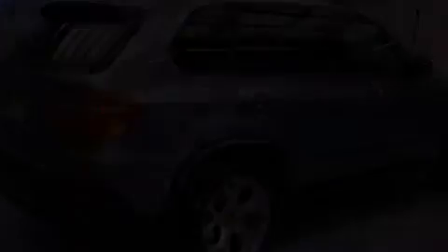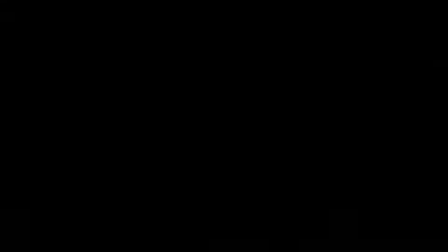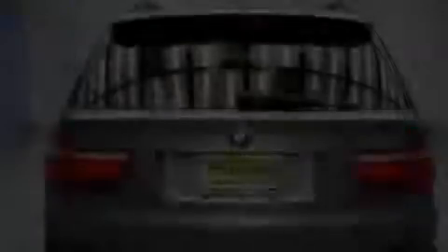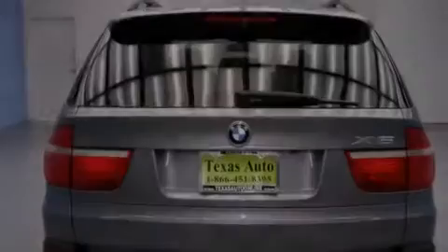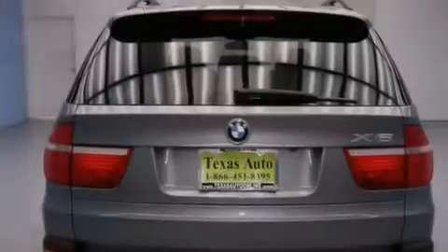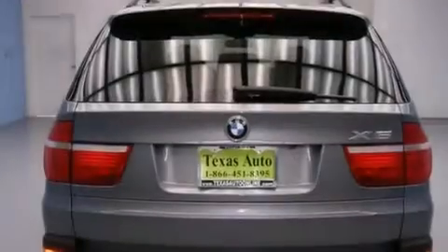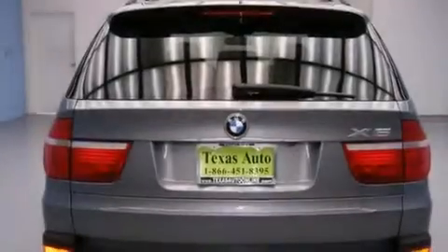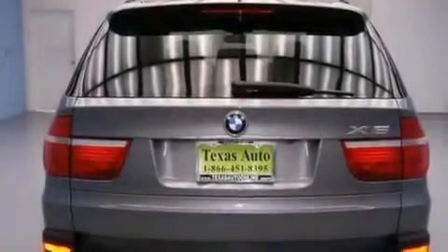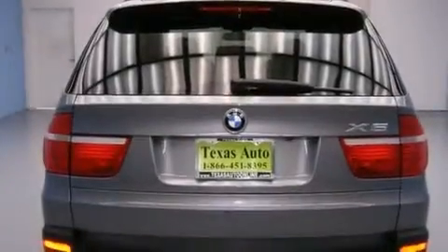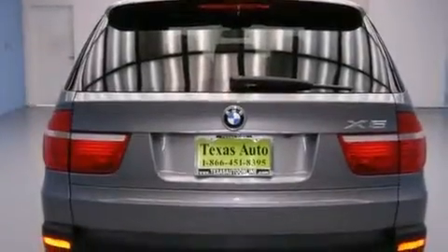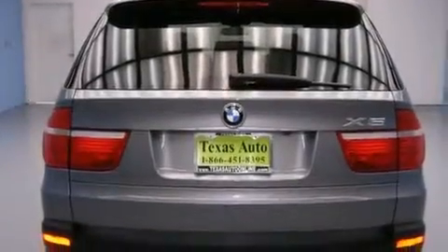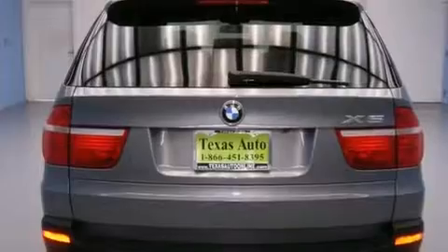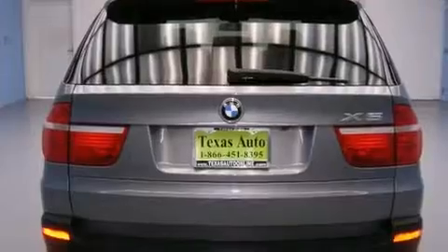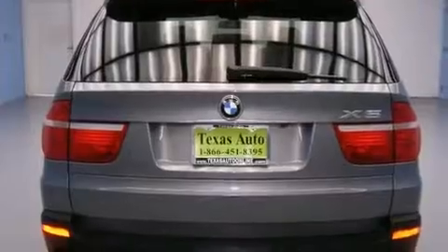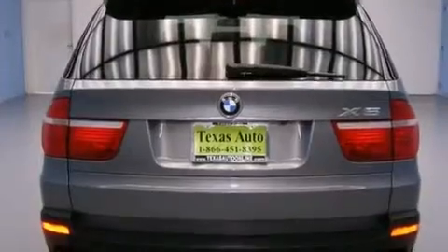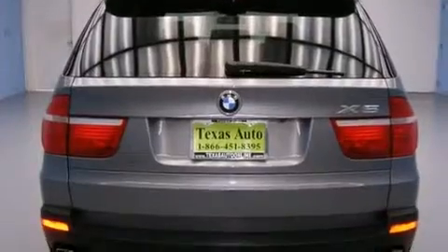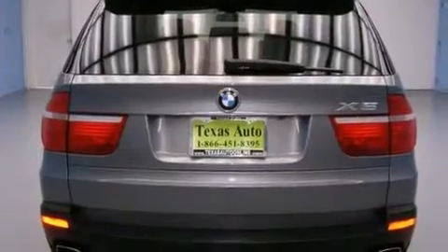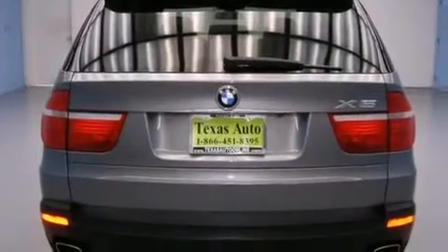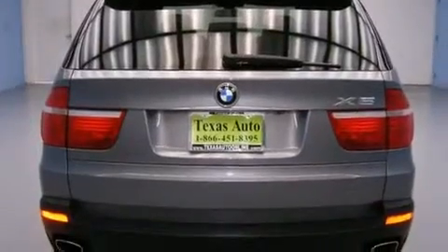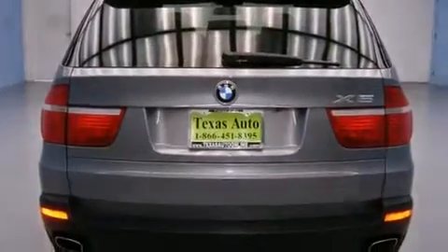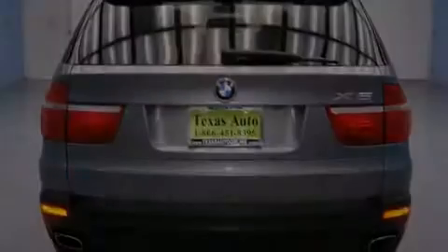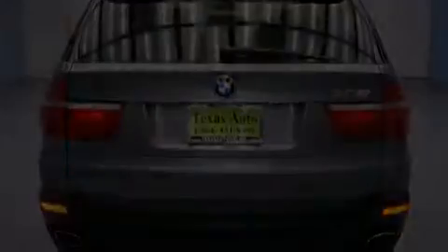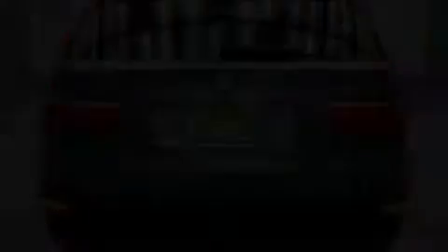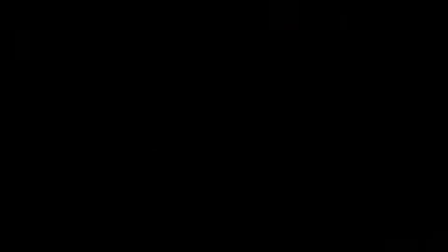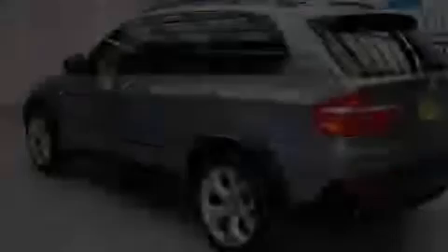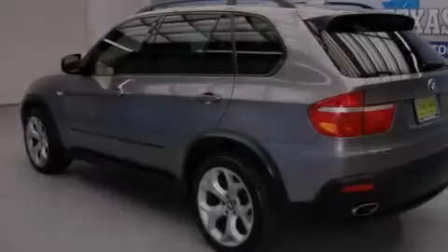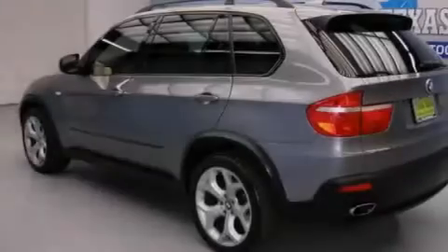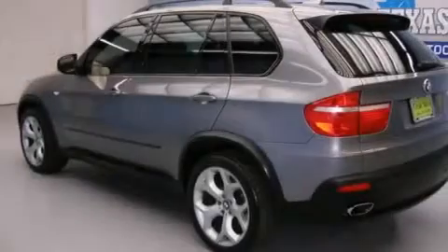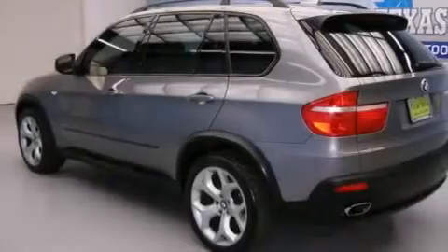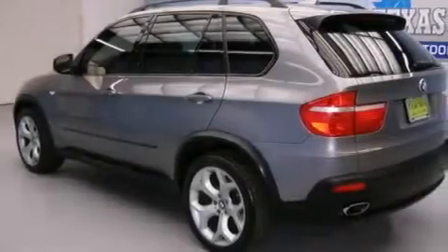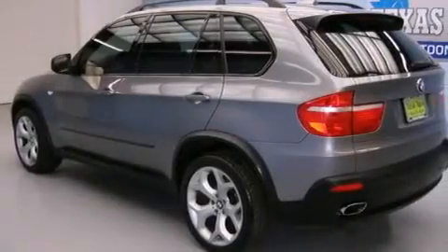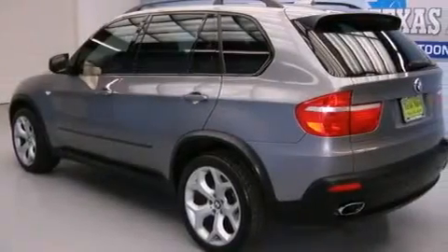Its top features include X-Drive, cornering lights, and hill descent control.